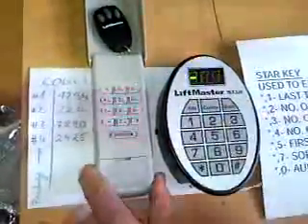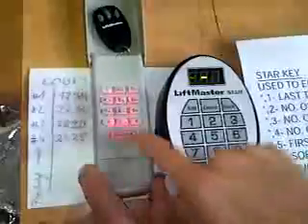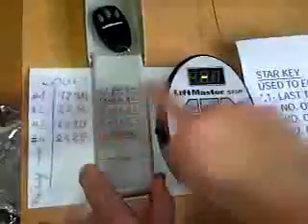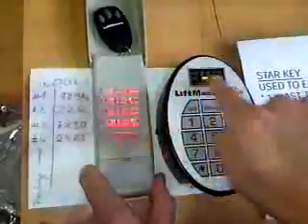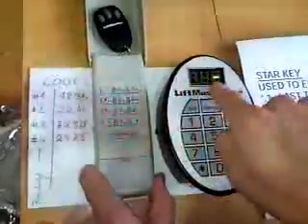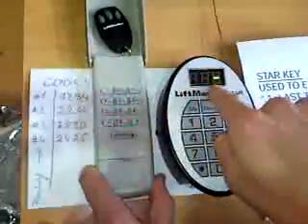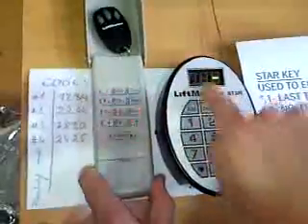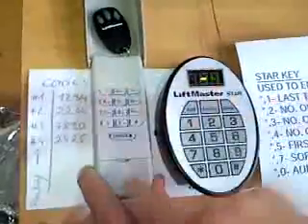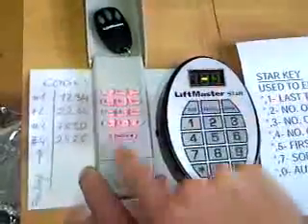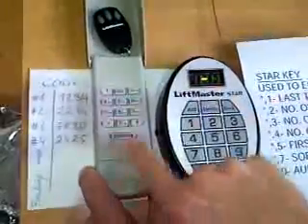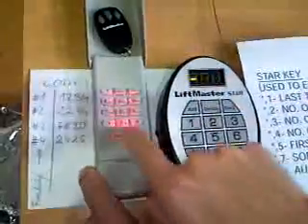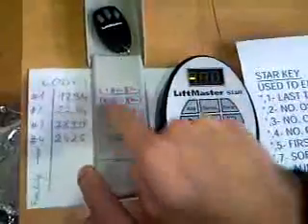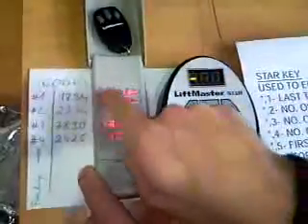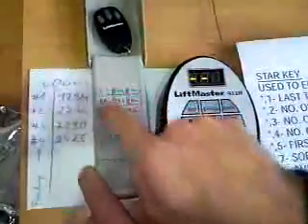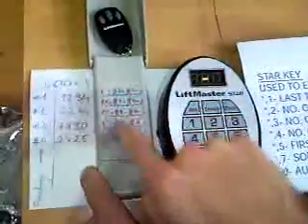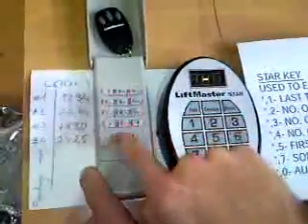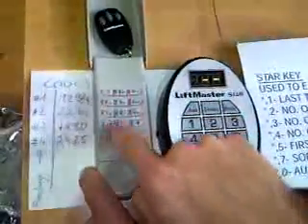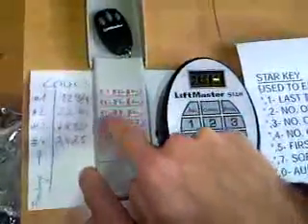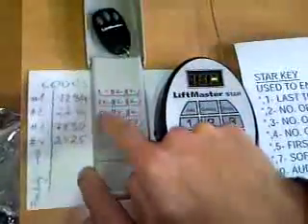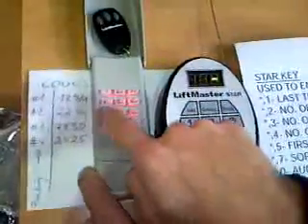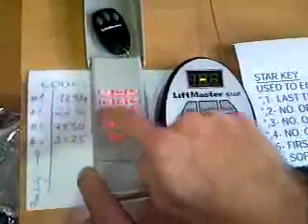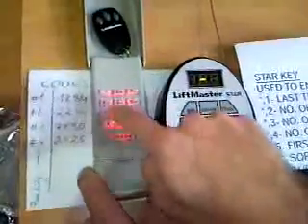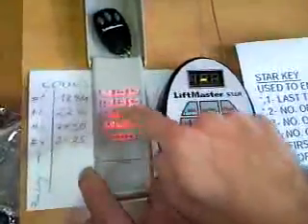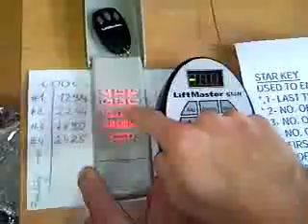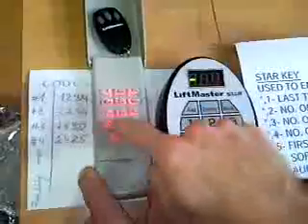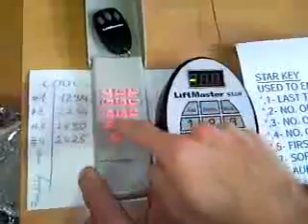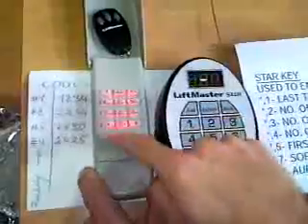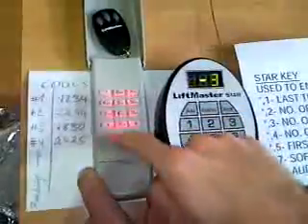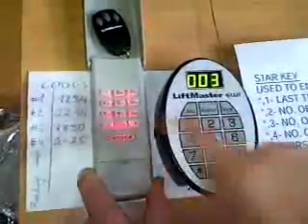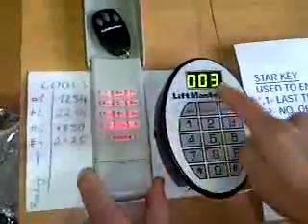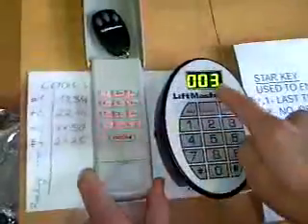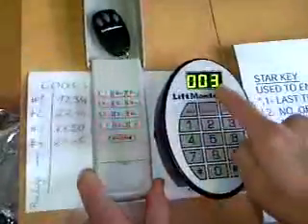It shows me I pushed in for code number 1. I do another one - 7890, number 3.